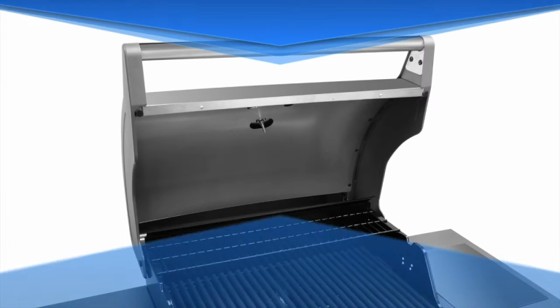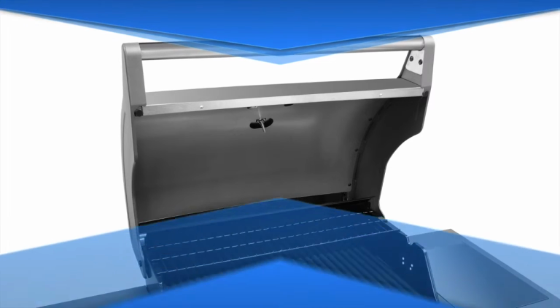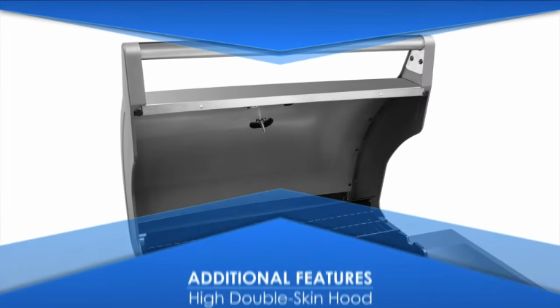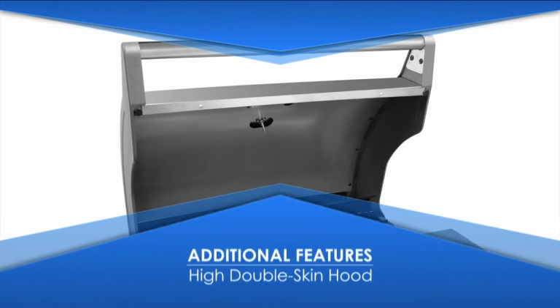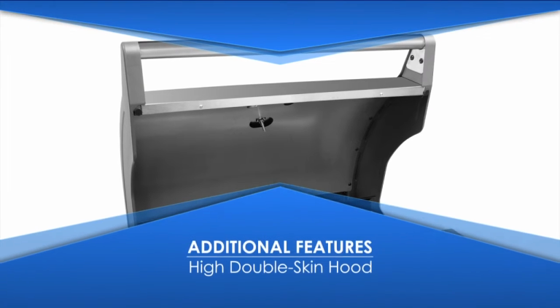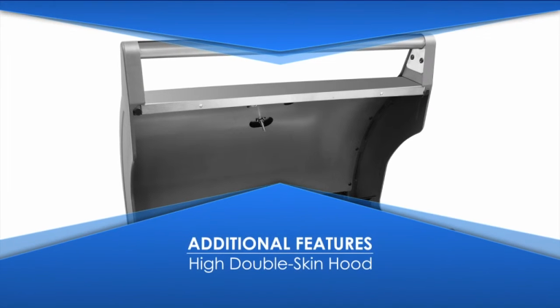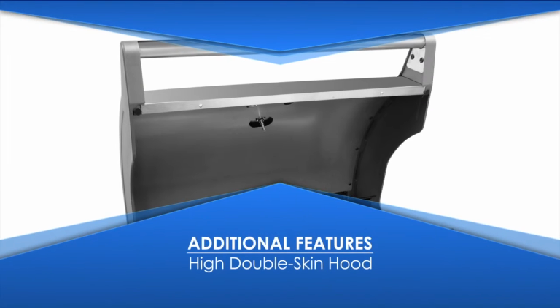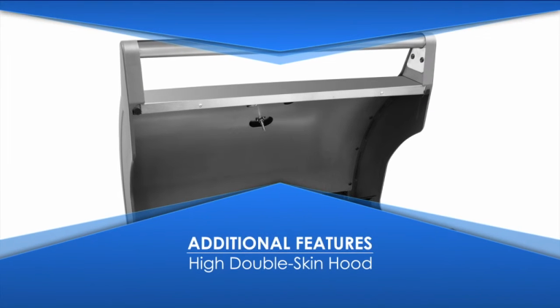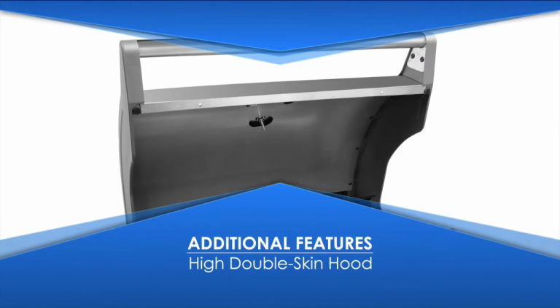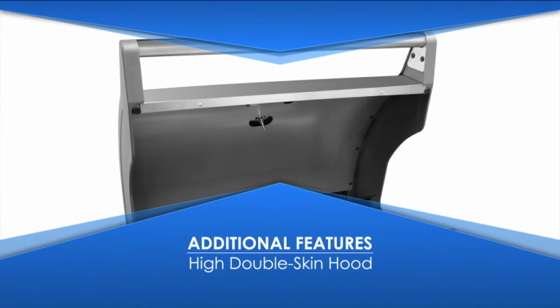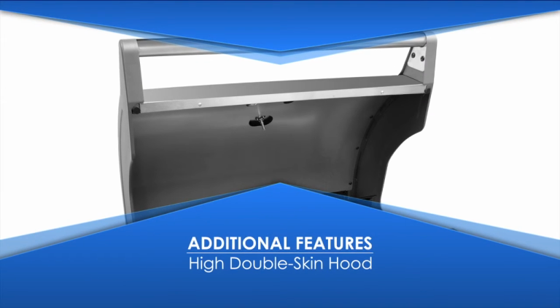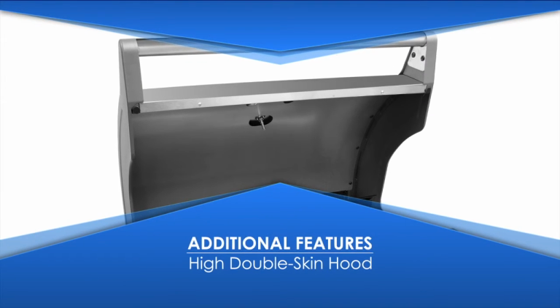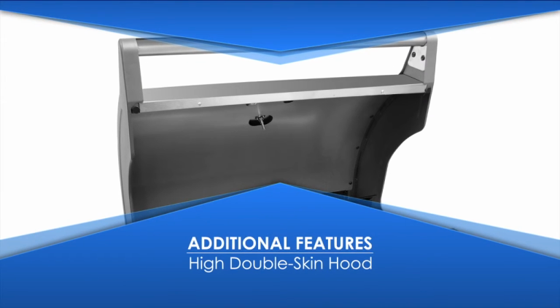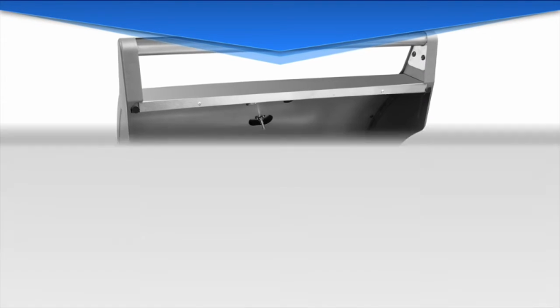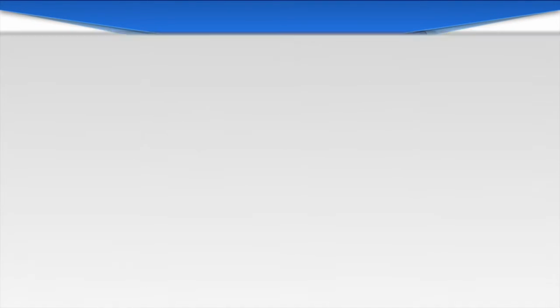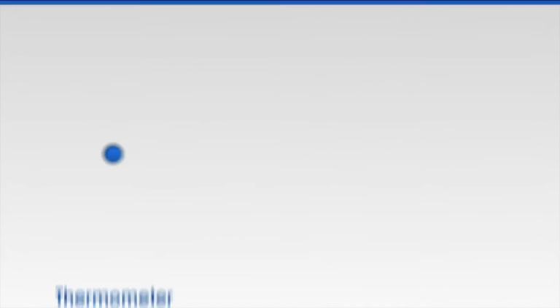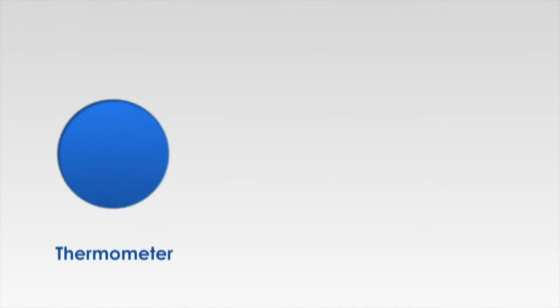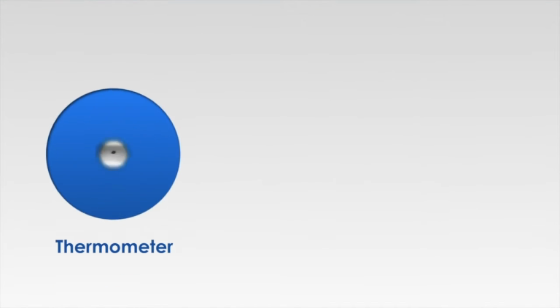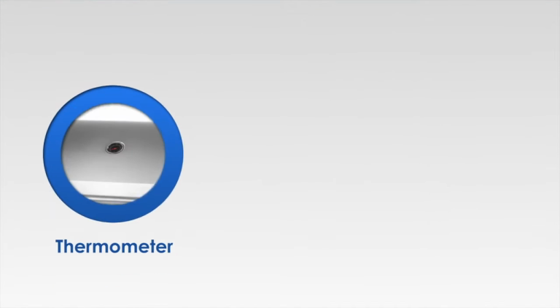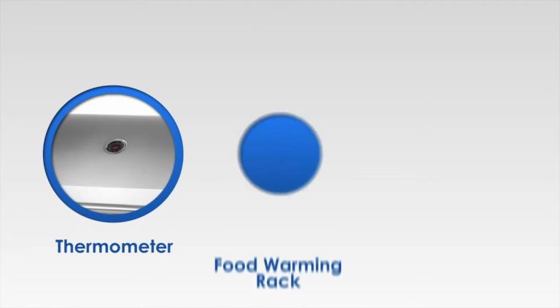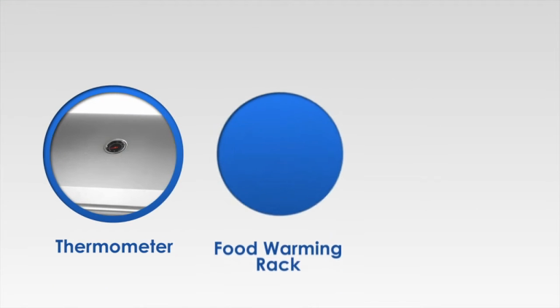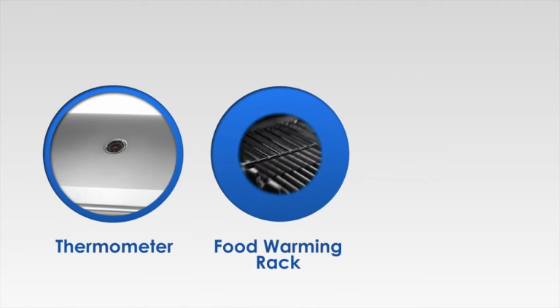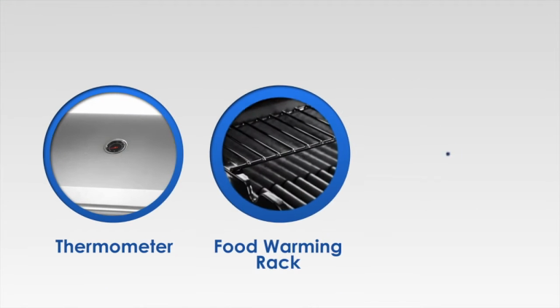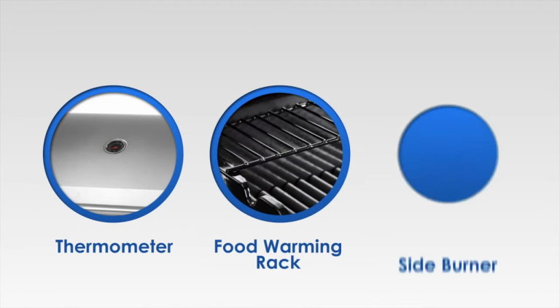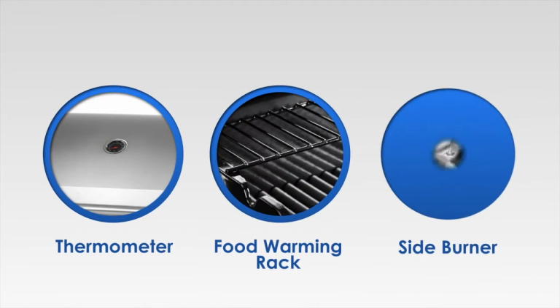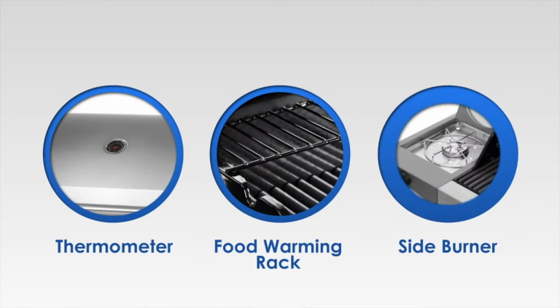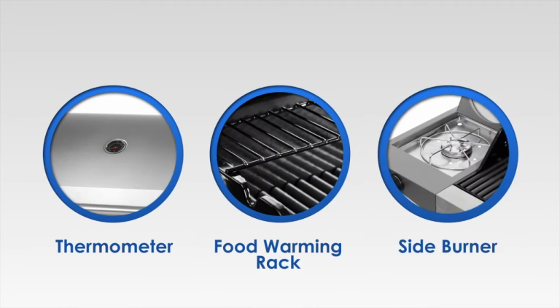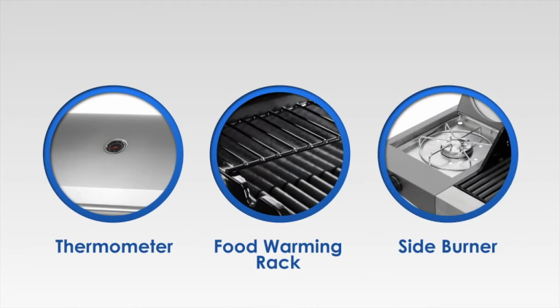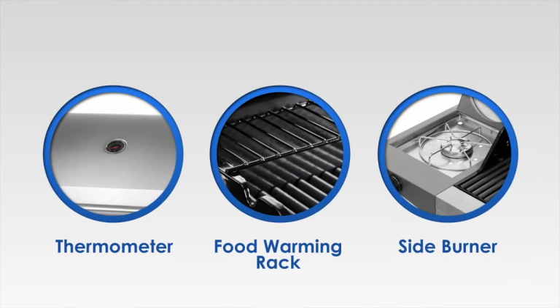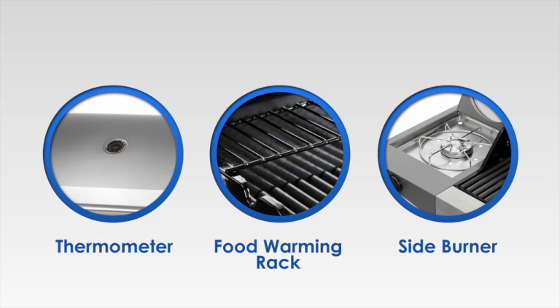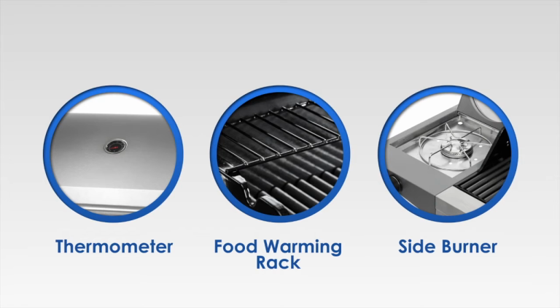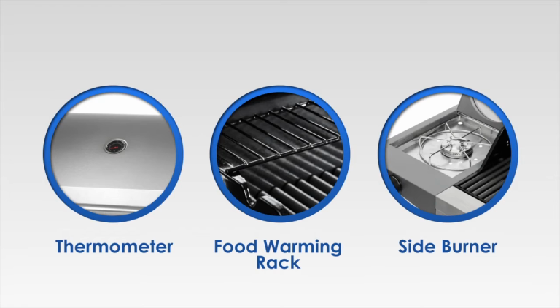Additional features include a high double skin hood, thermometer, food warming rack and side burner.